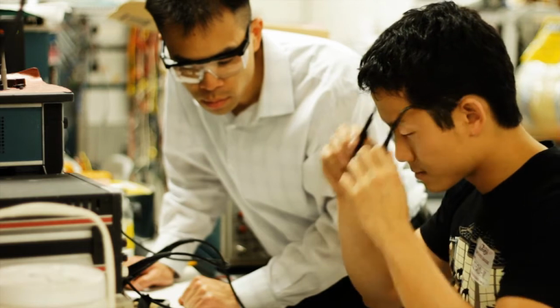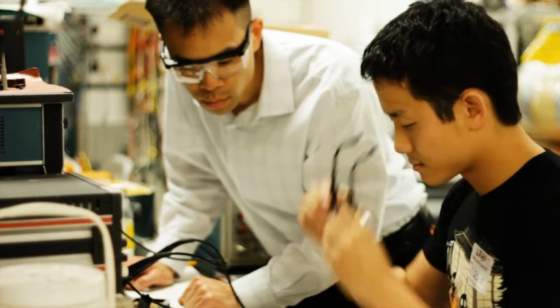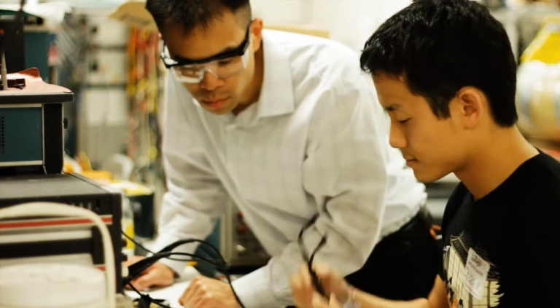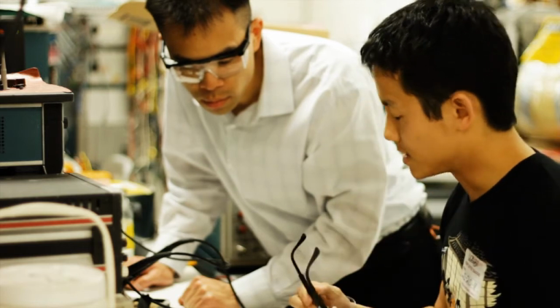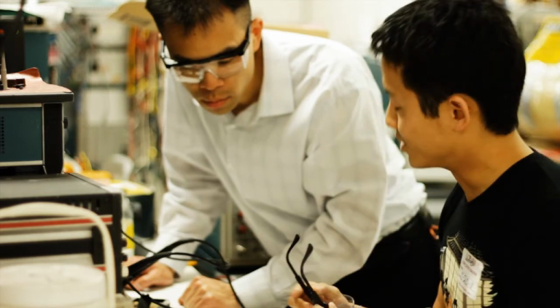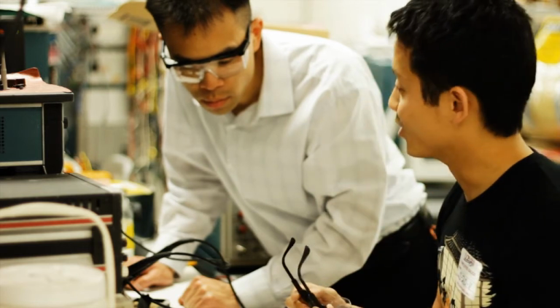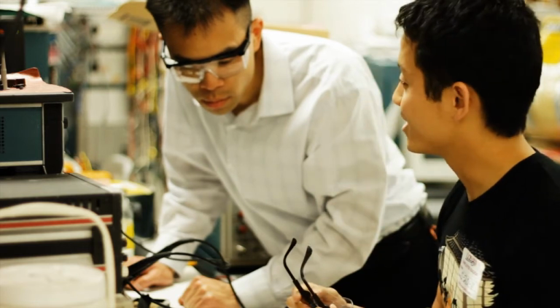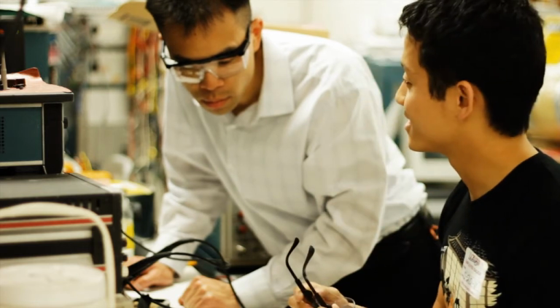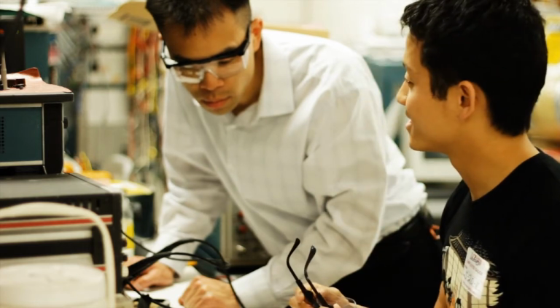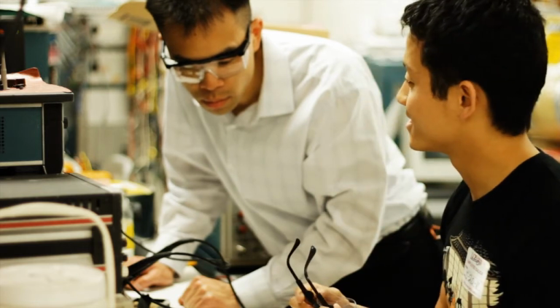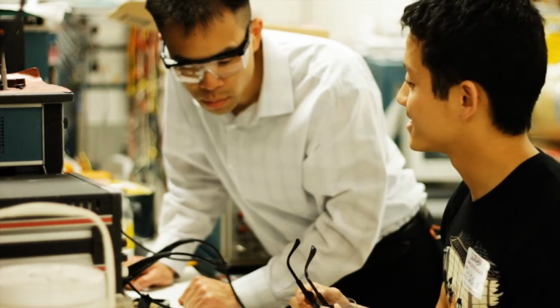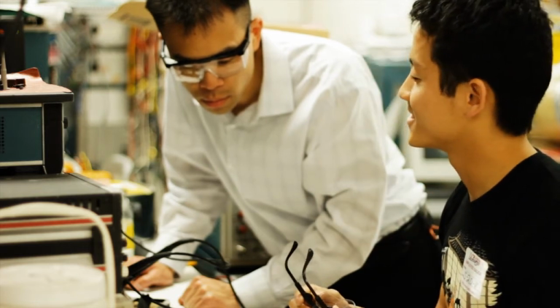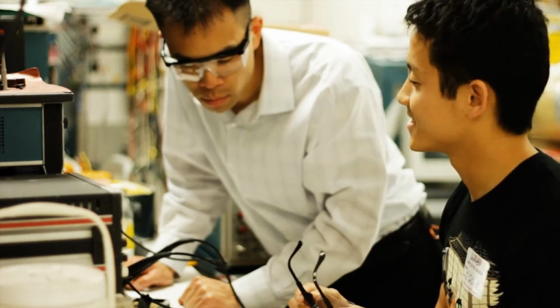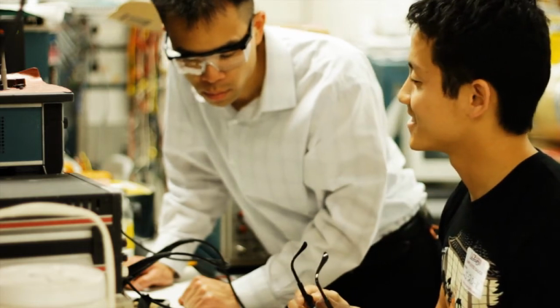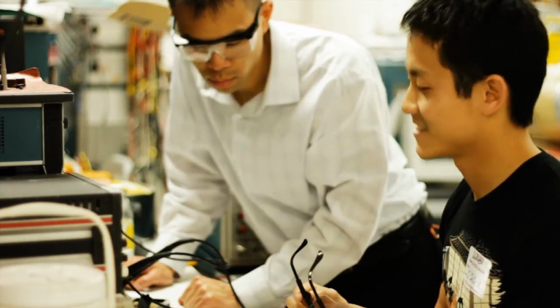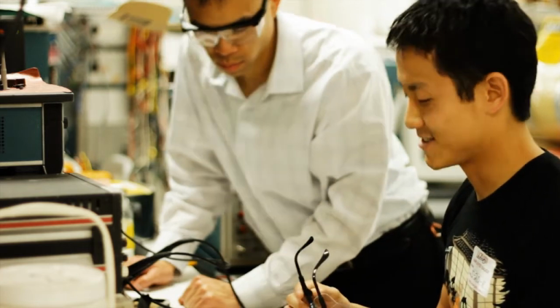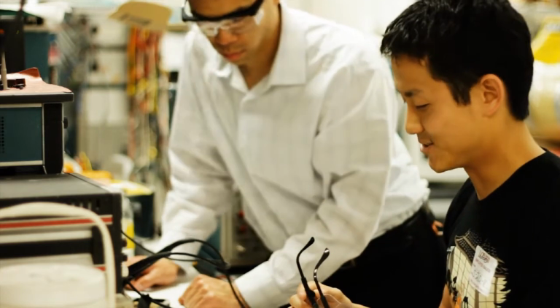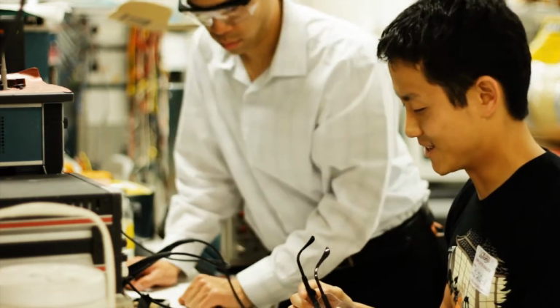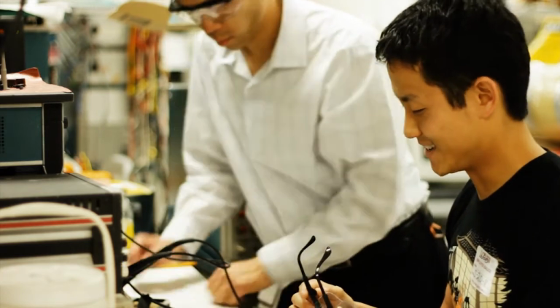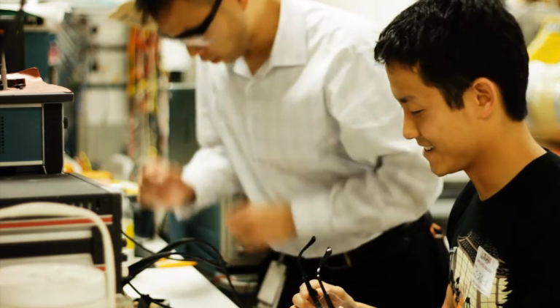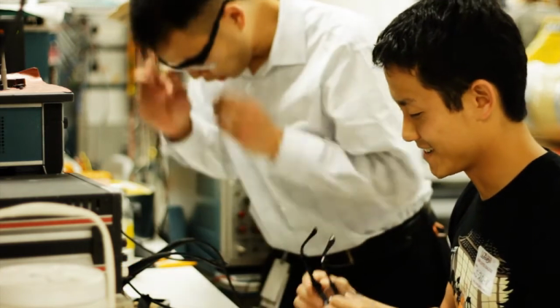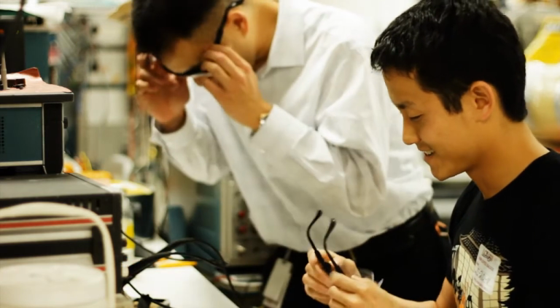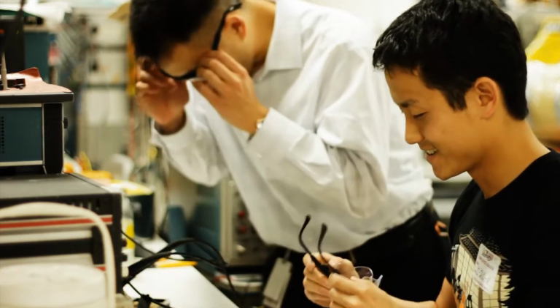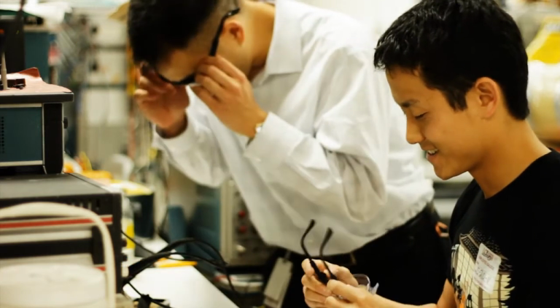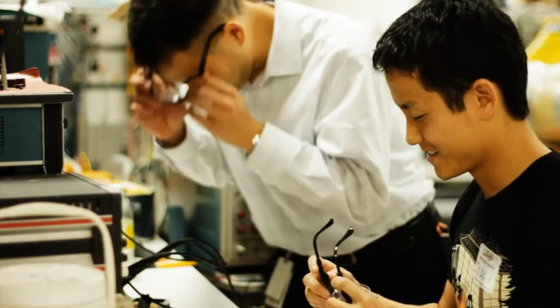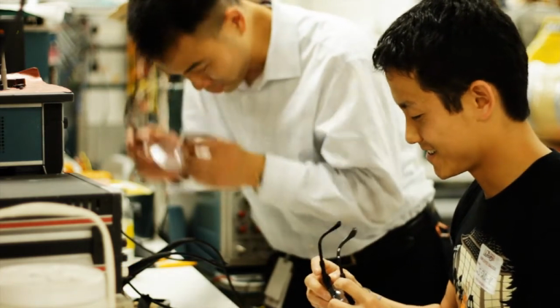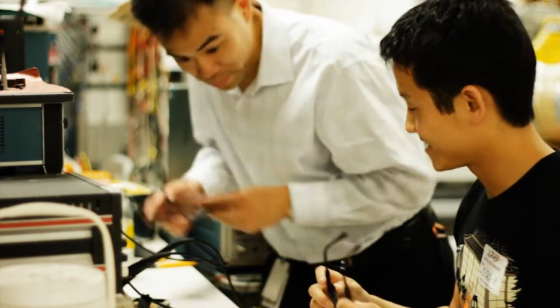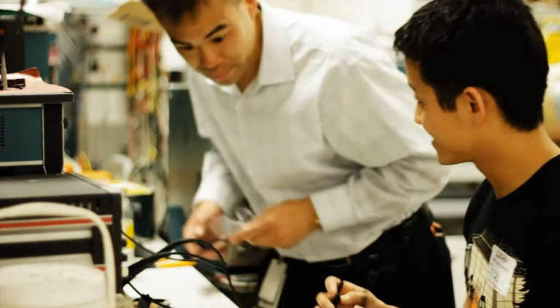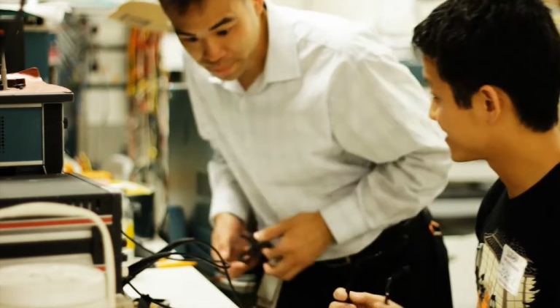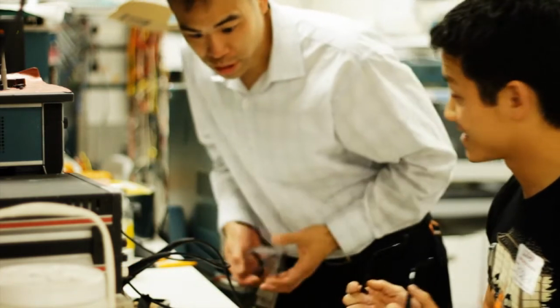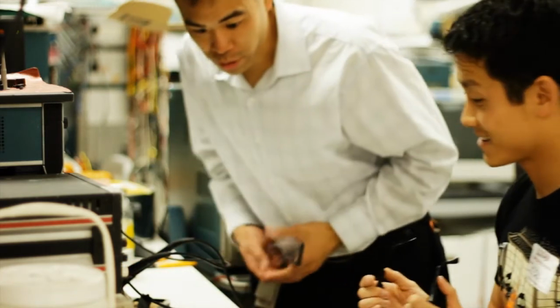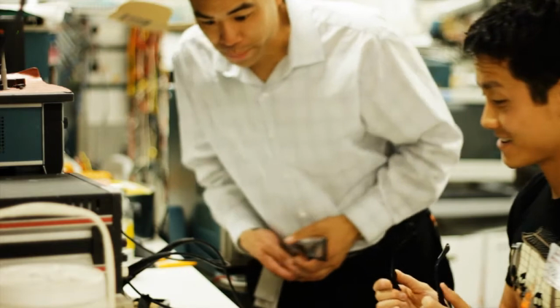You know what, she's ready. Alright, let's do it.